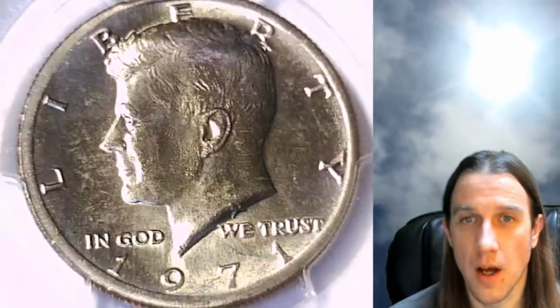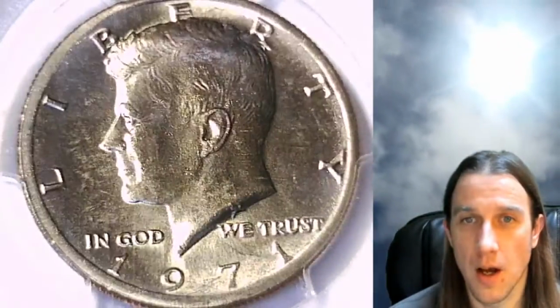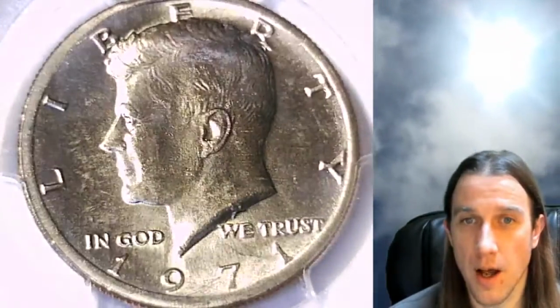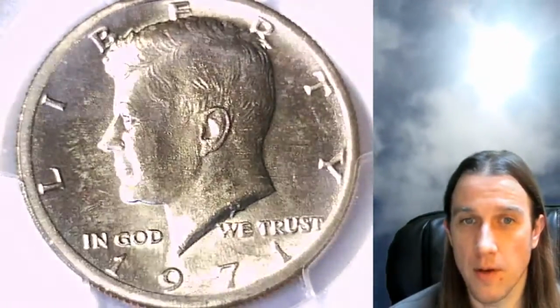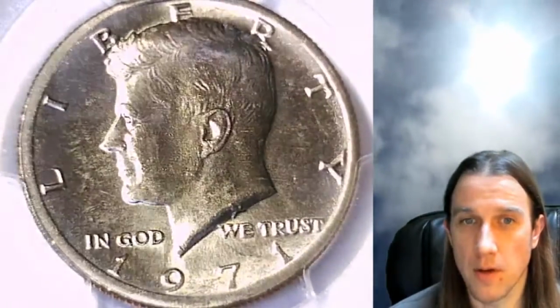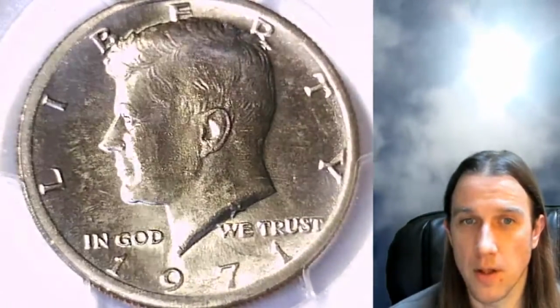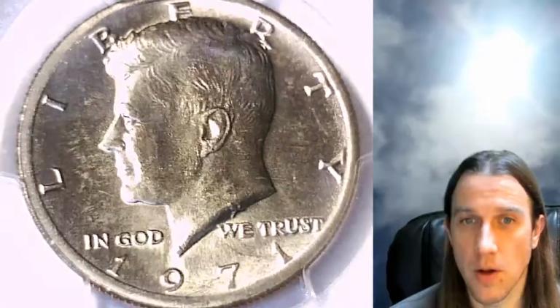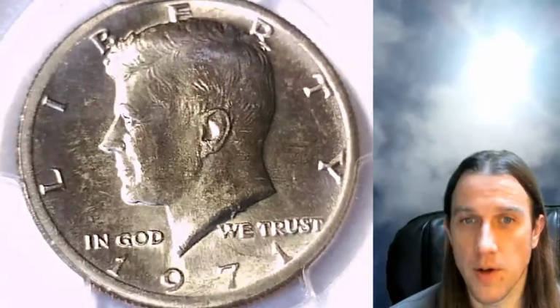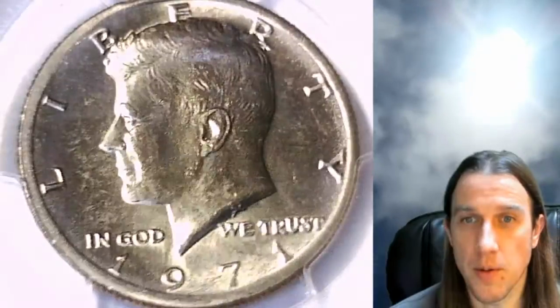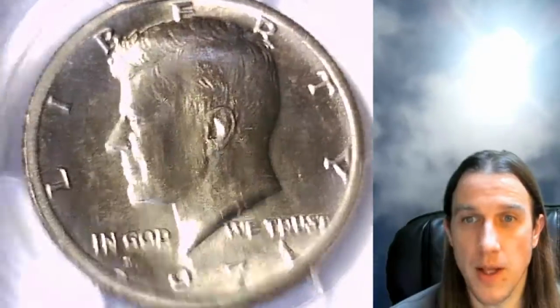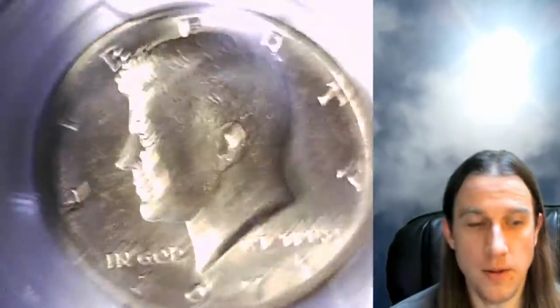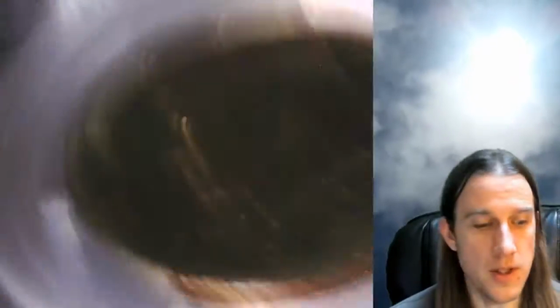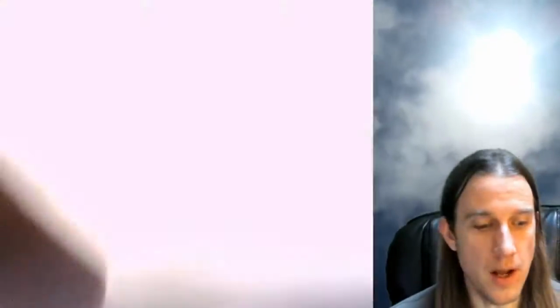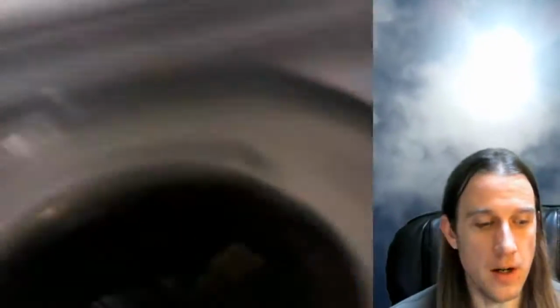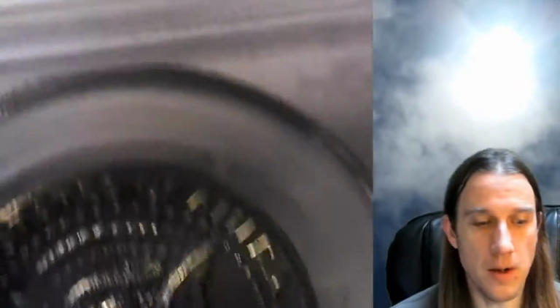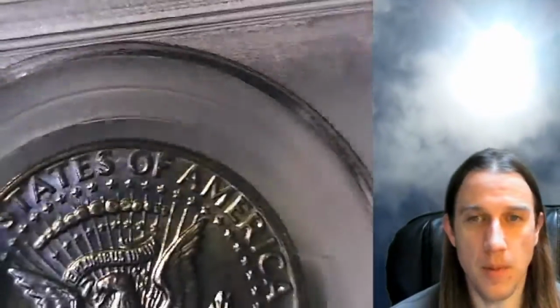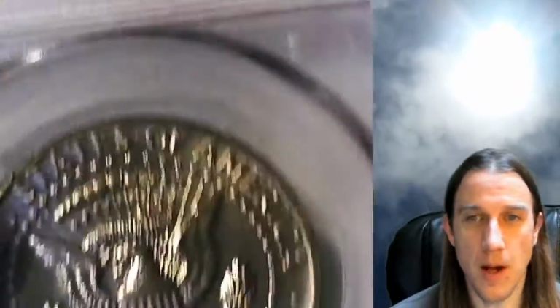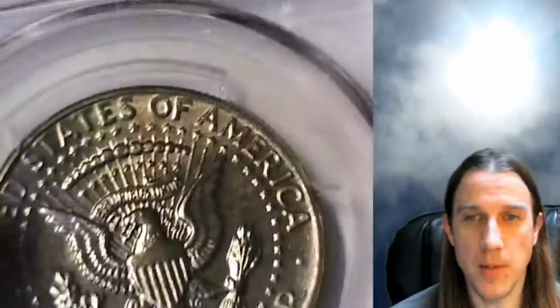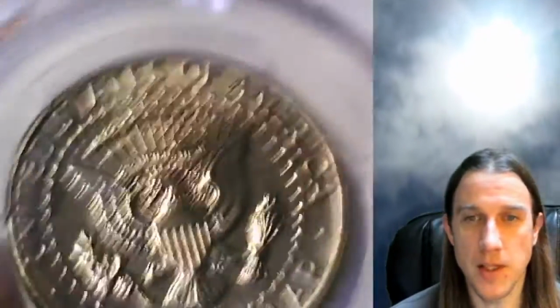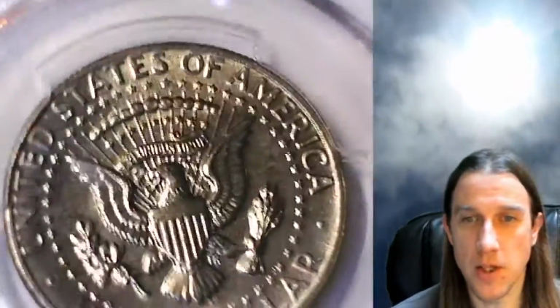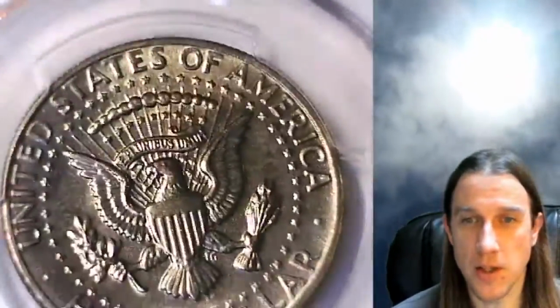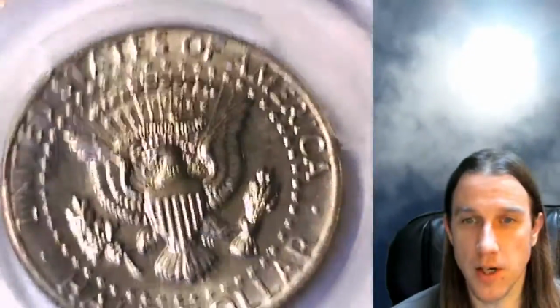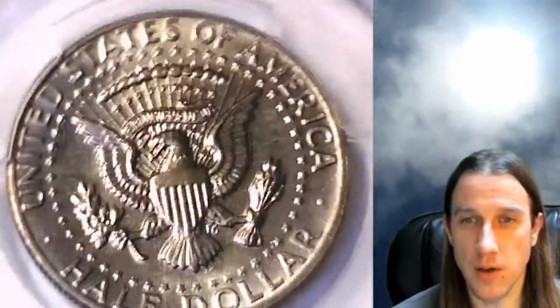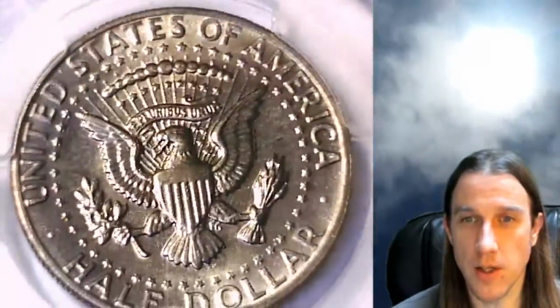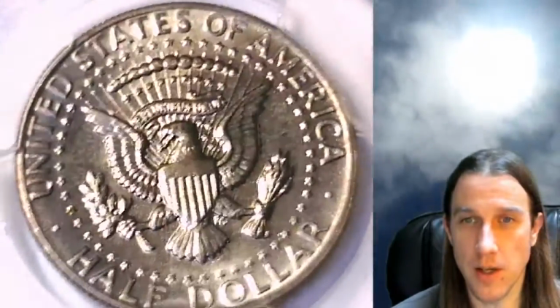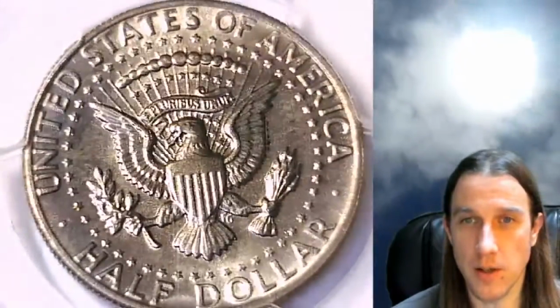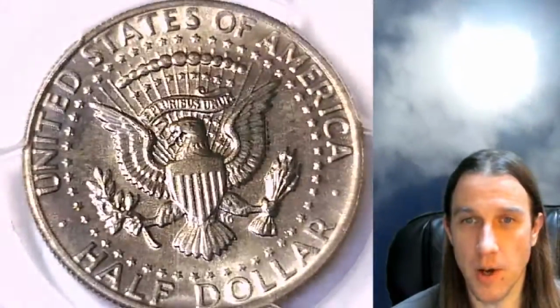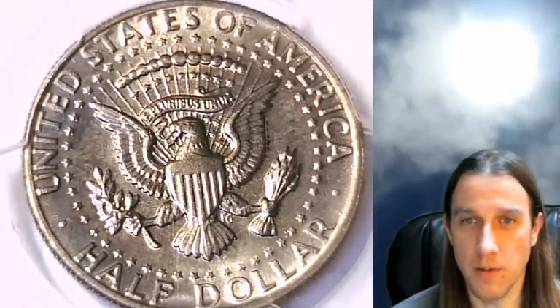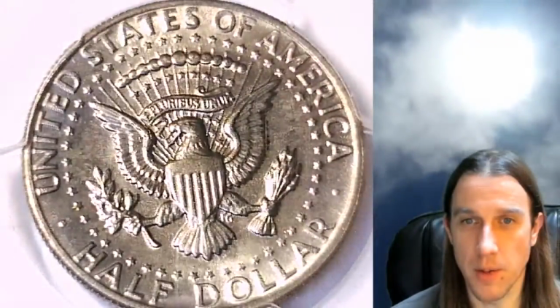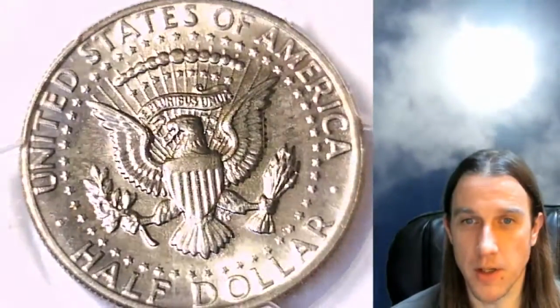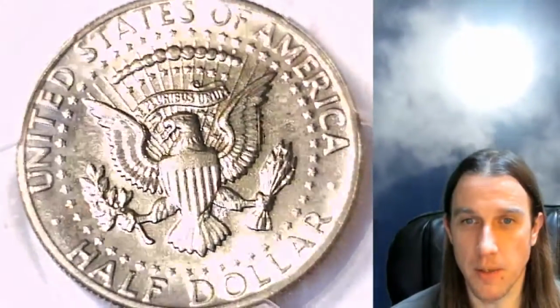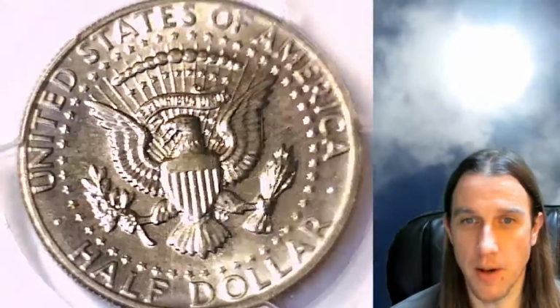I have a little over 3,000 other PCGS graded coins in my eBay store as well if you want to check them out.